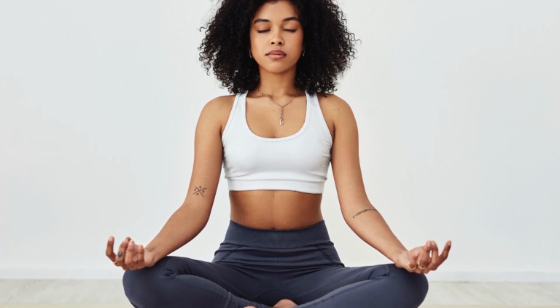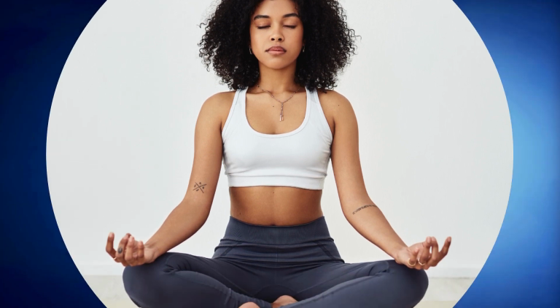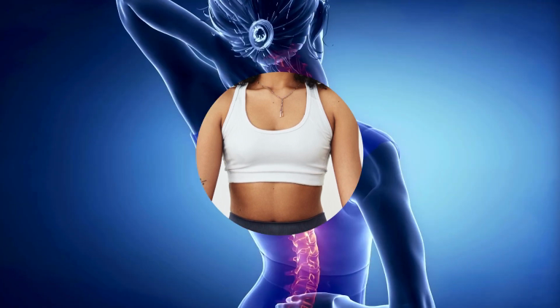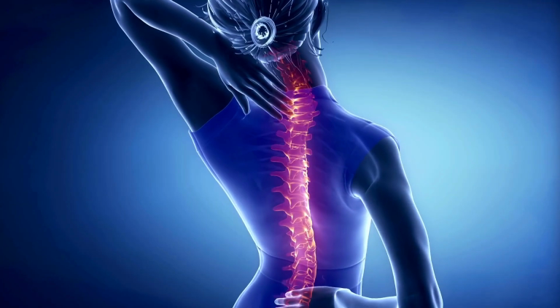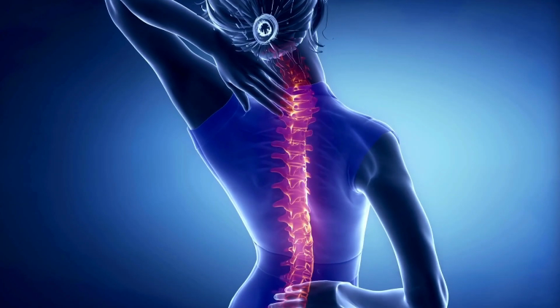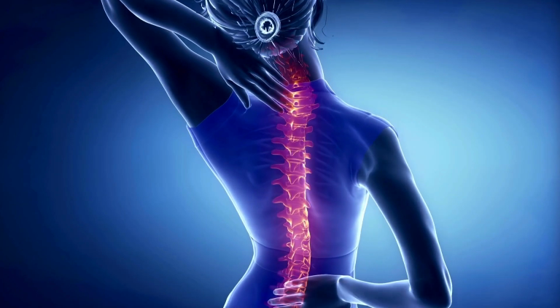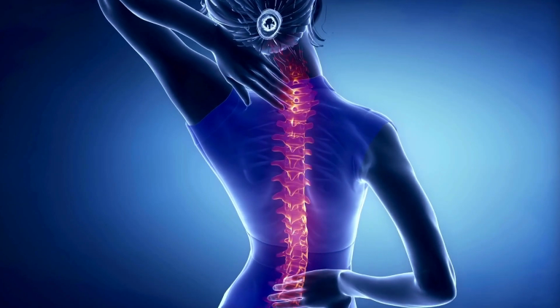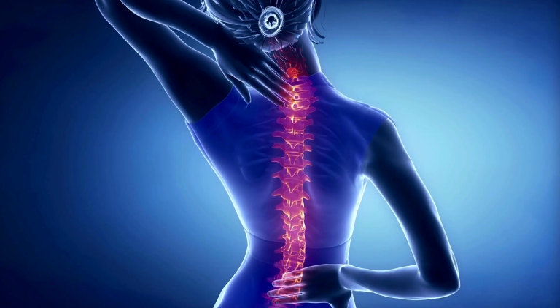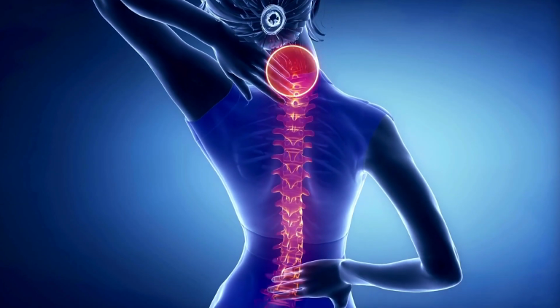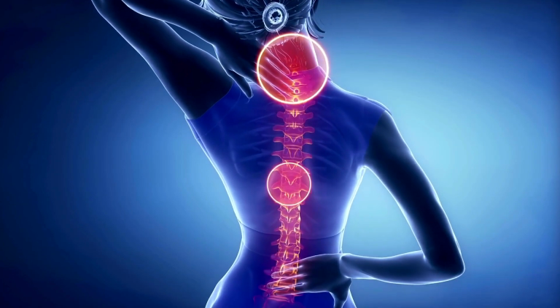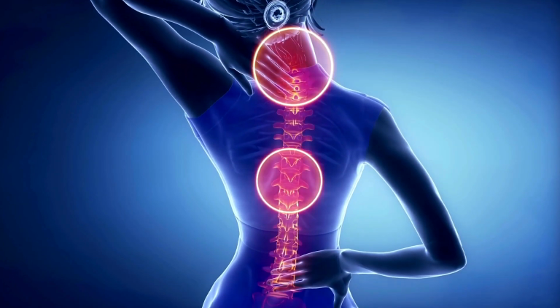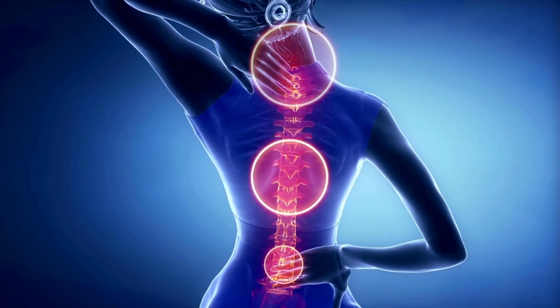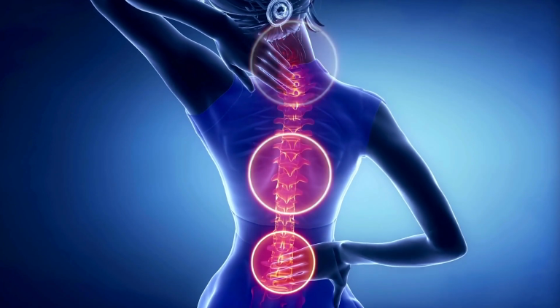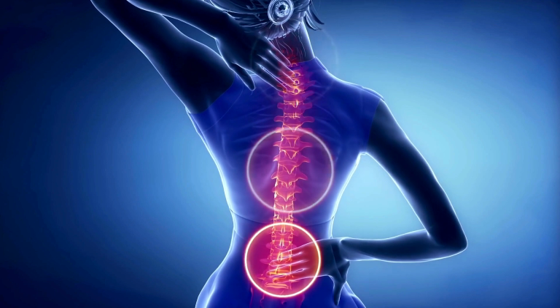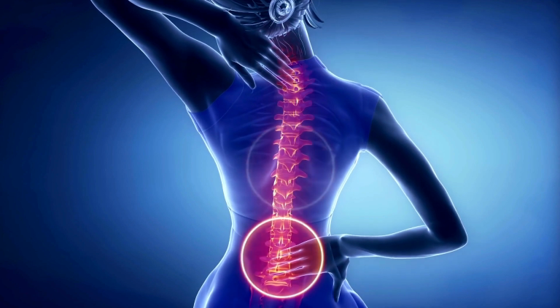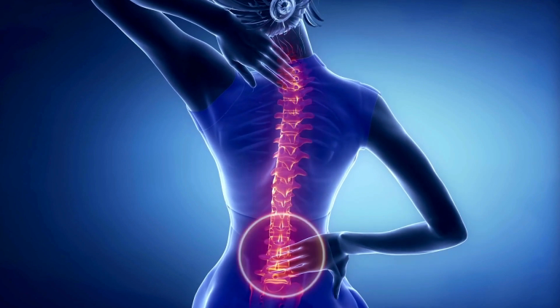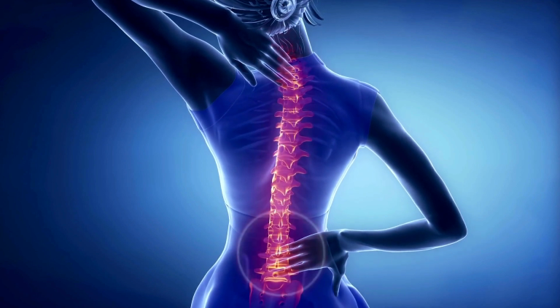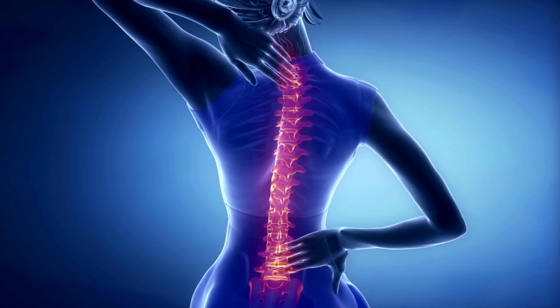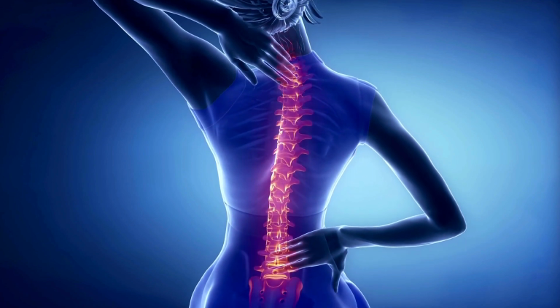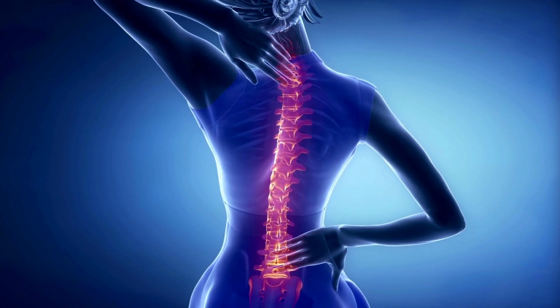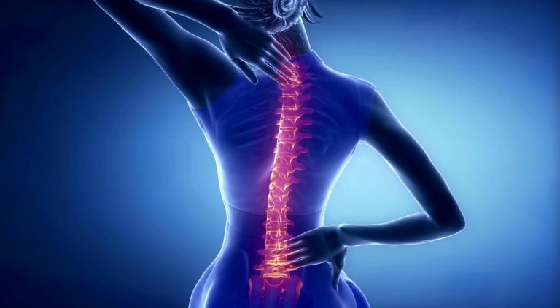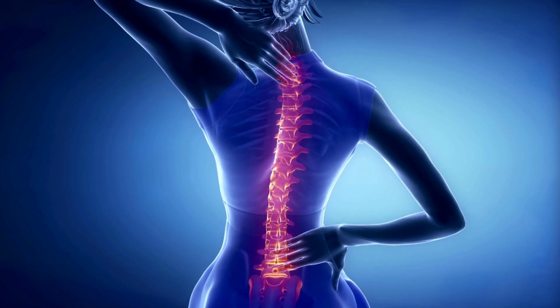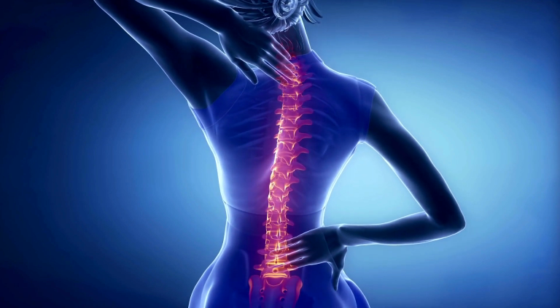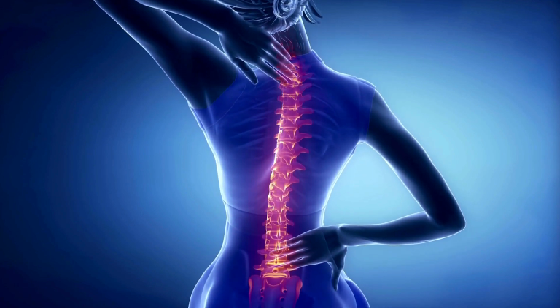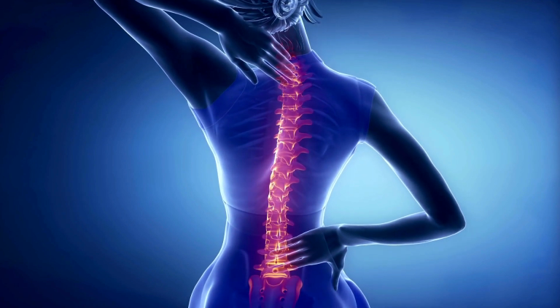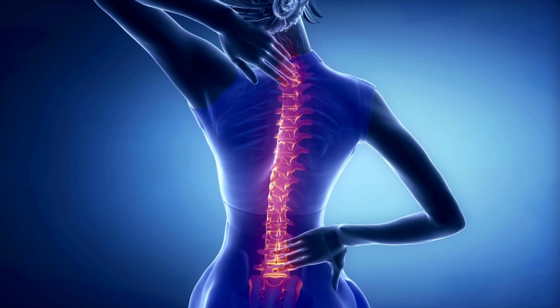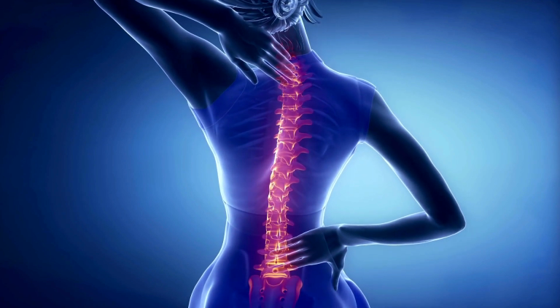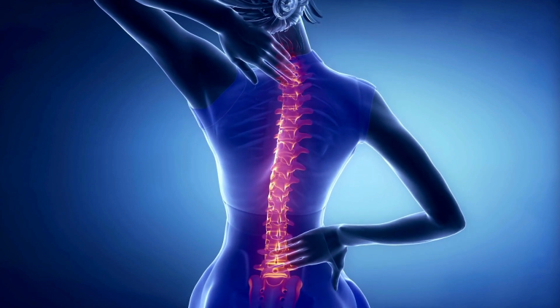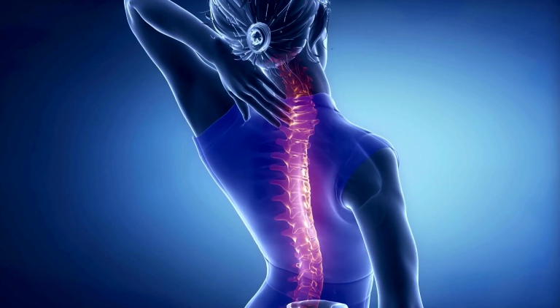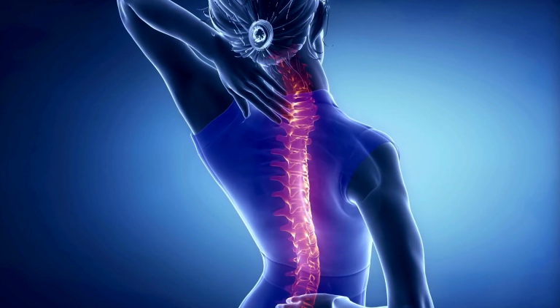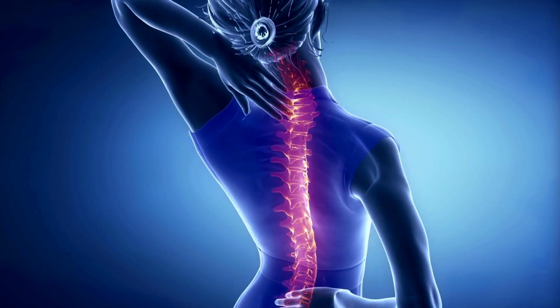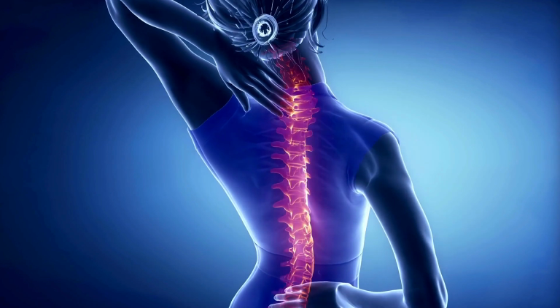The coccyx can also be a source of pain or injury, especially if it is fractured, dislocated, or inflamed.